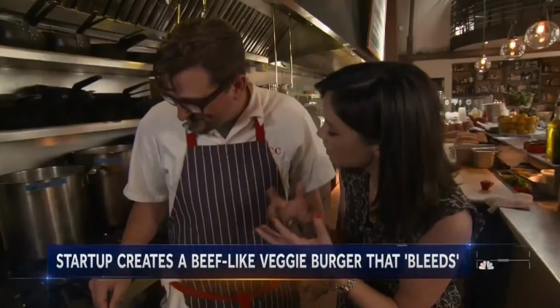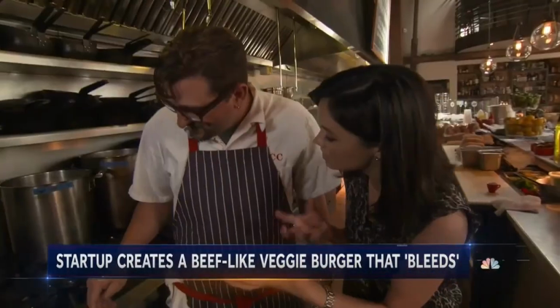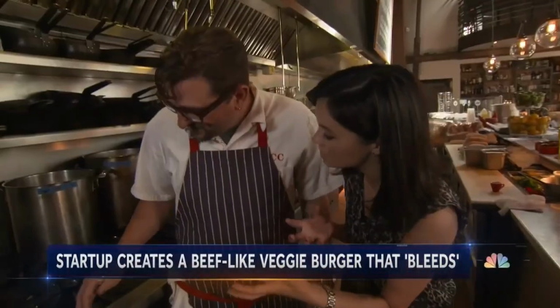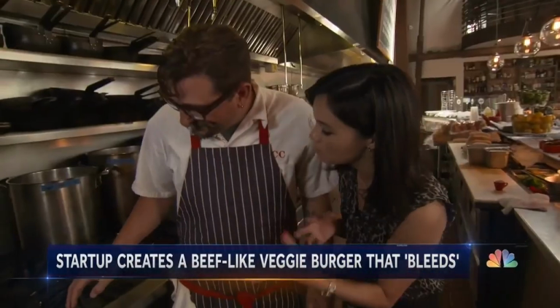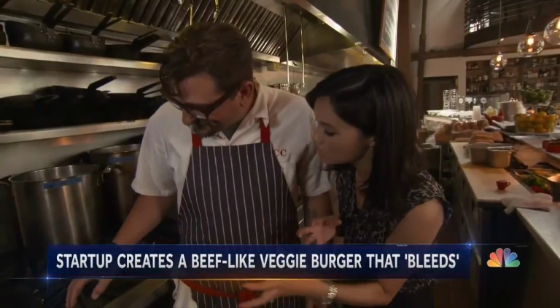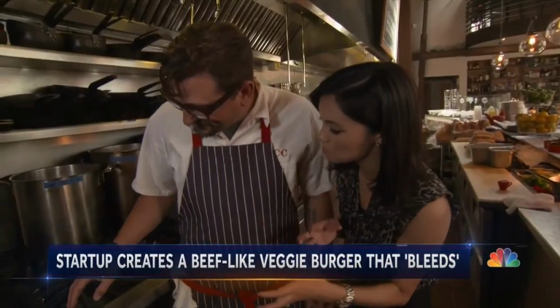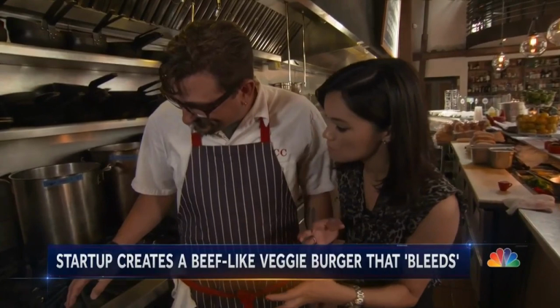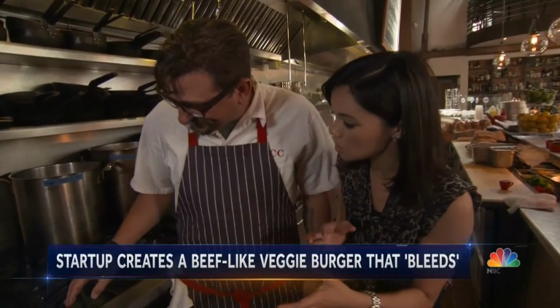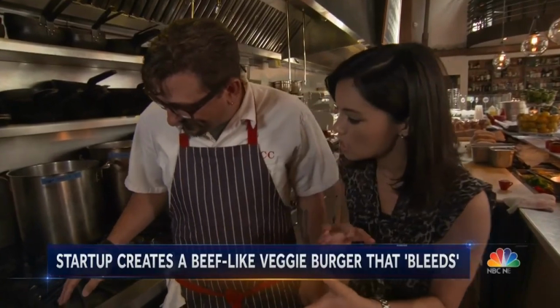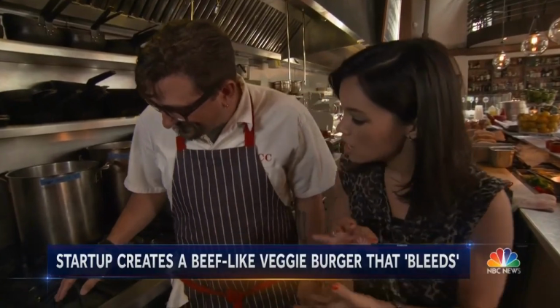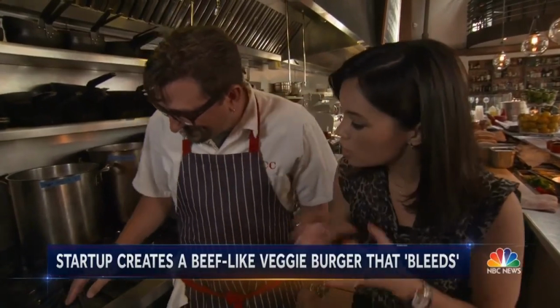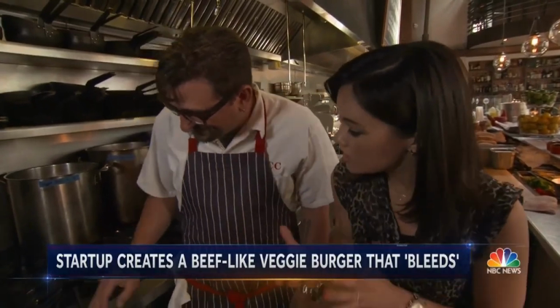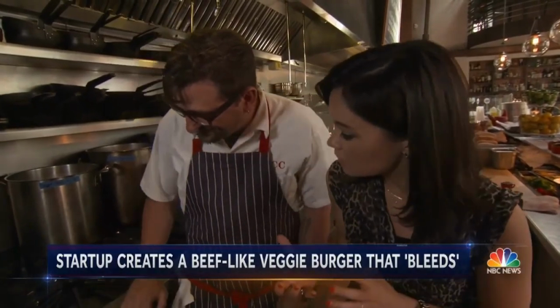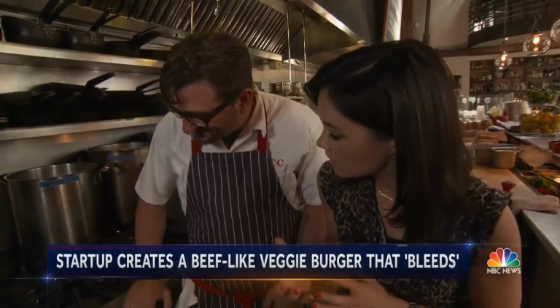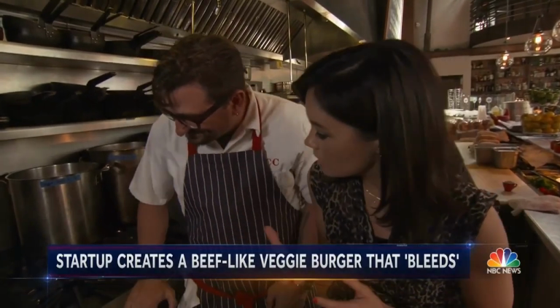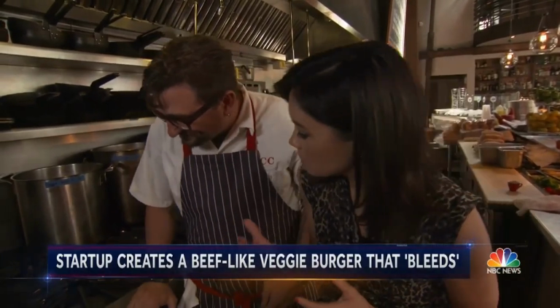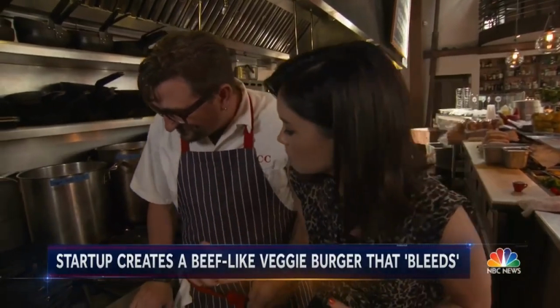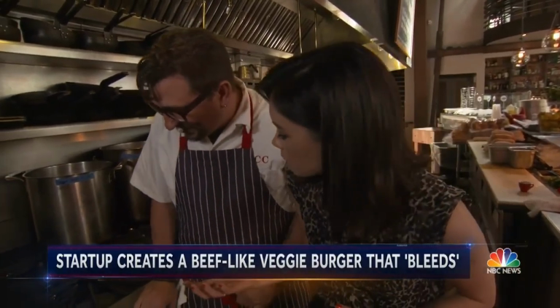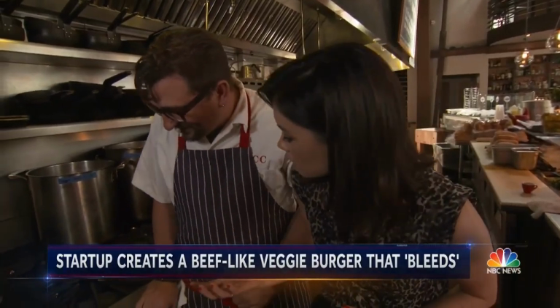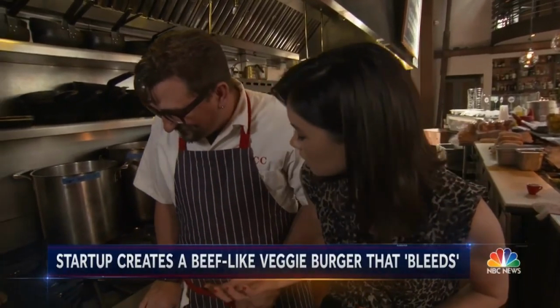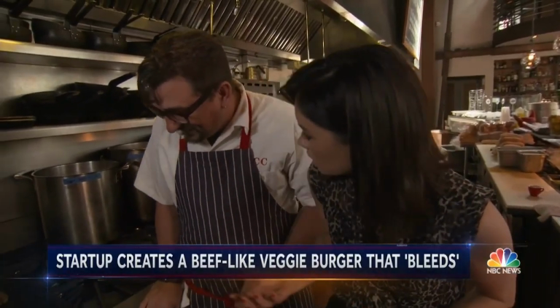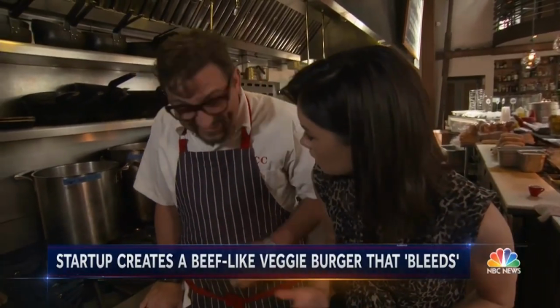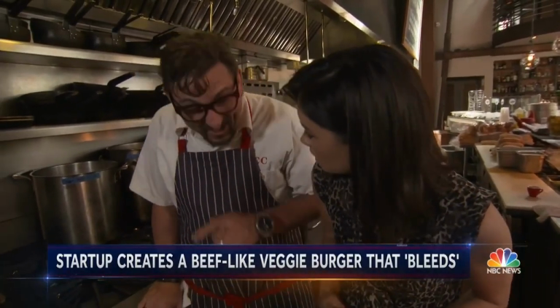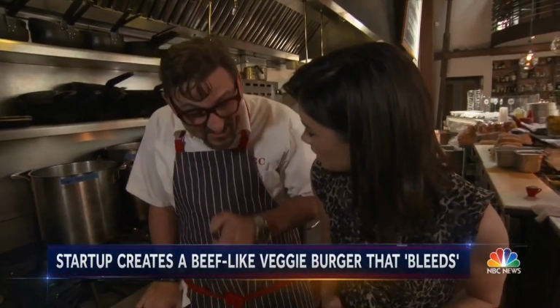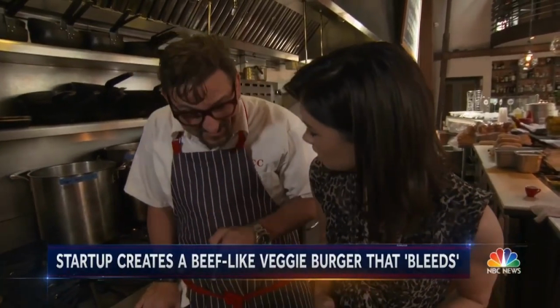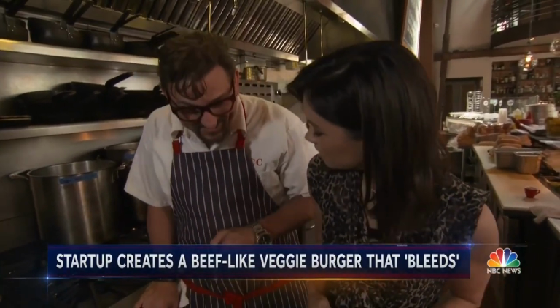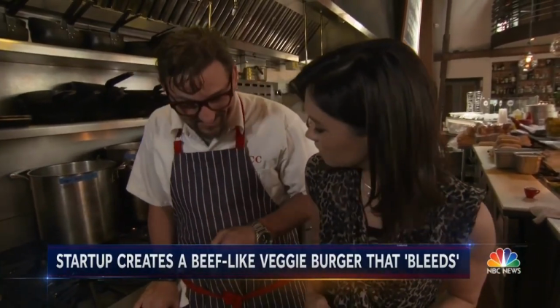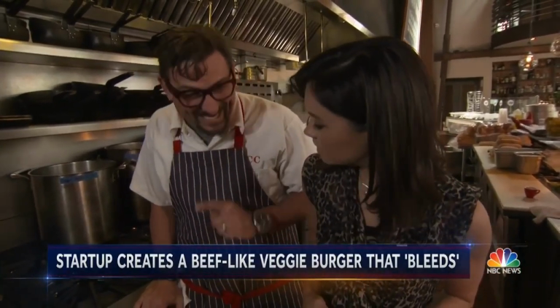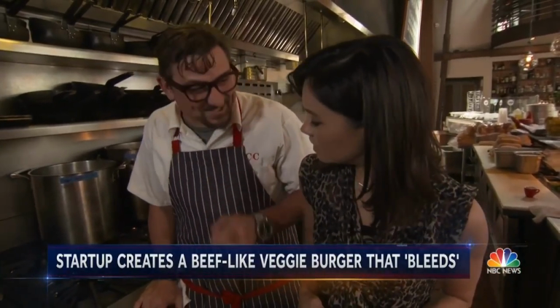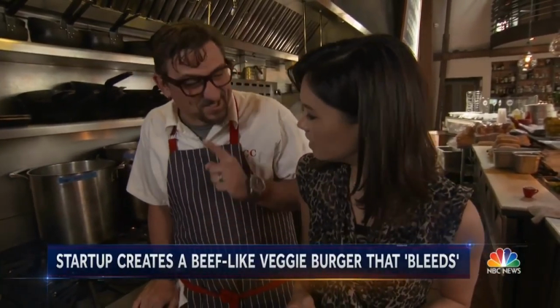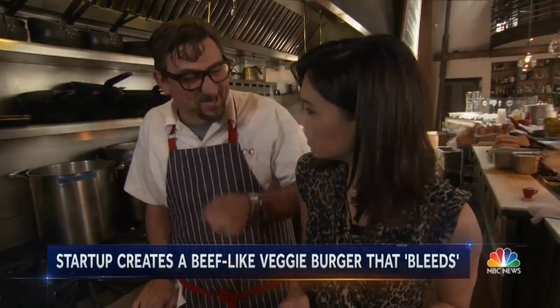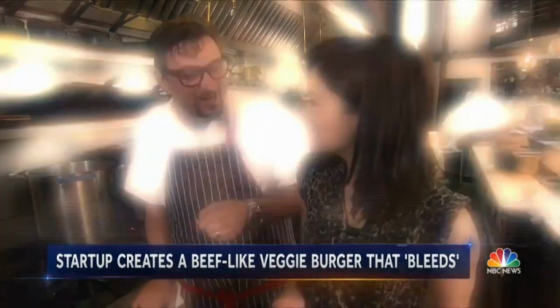"How does this Impossible Burger cook differently than a meat burger?" "It doesn't. That's the secret."